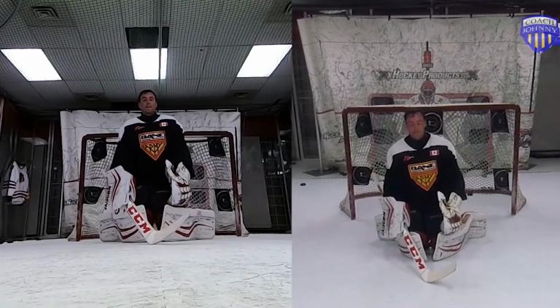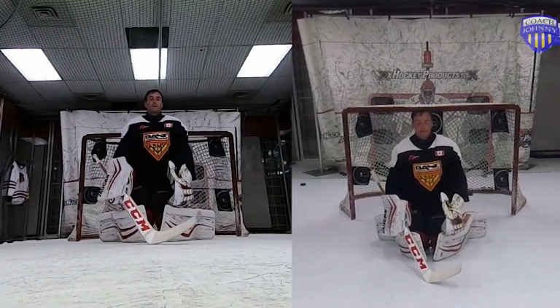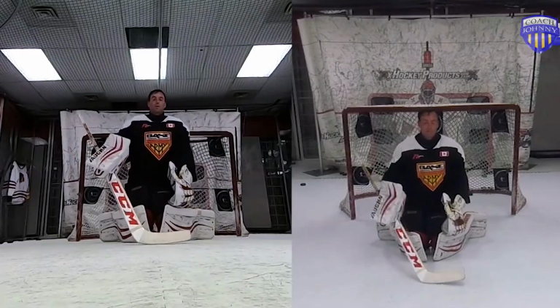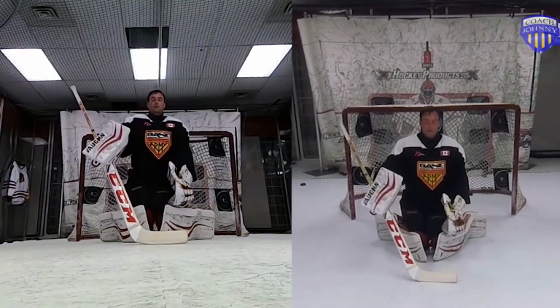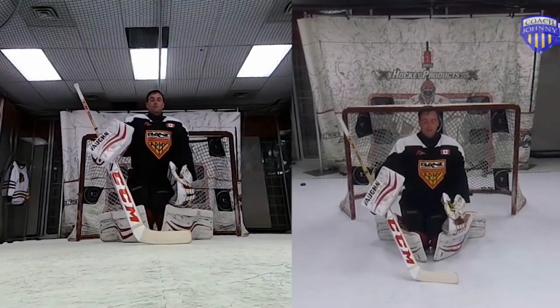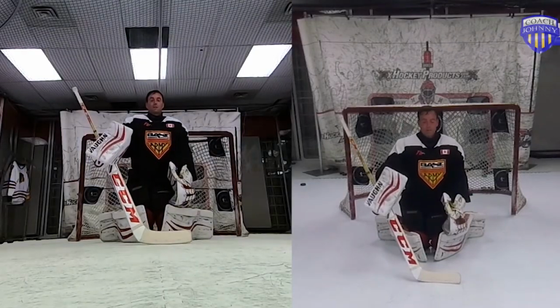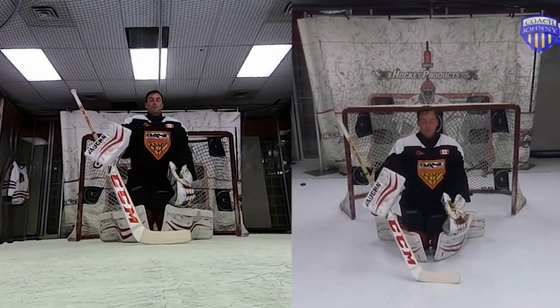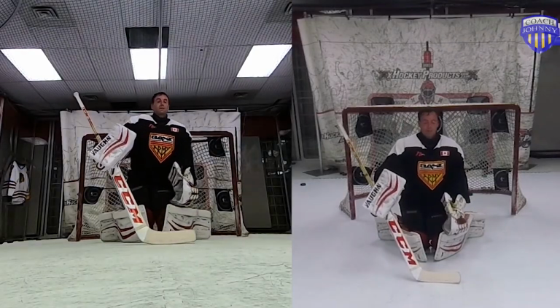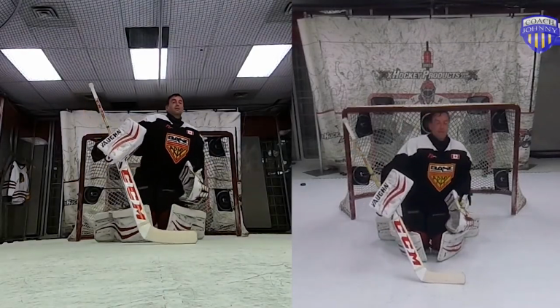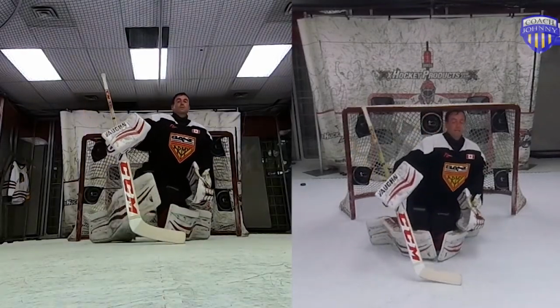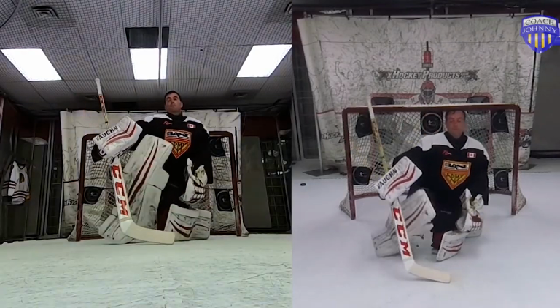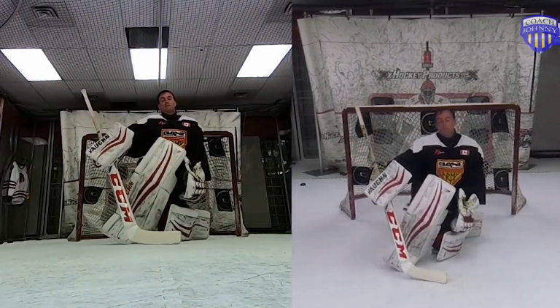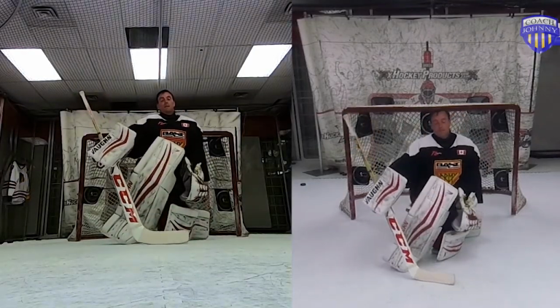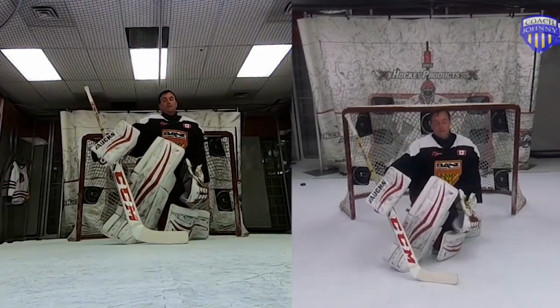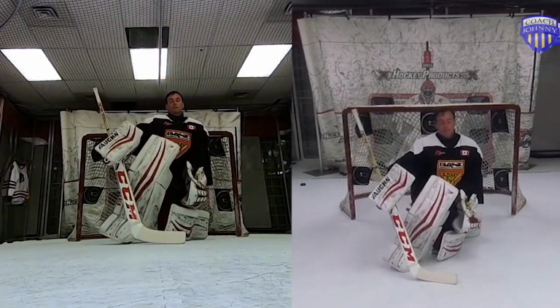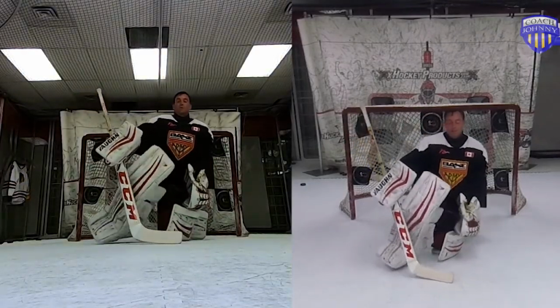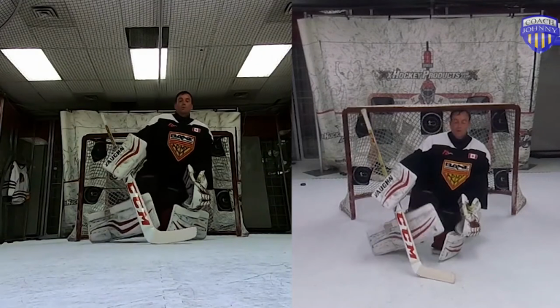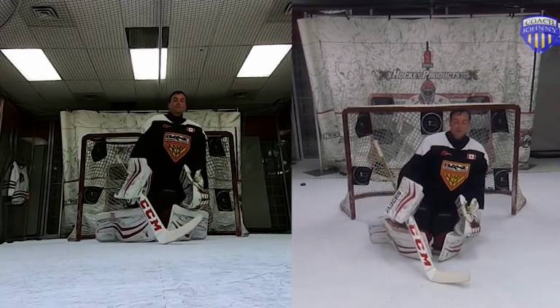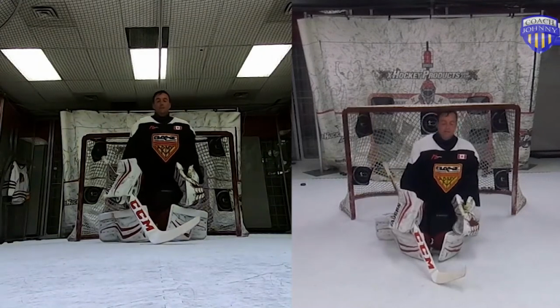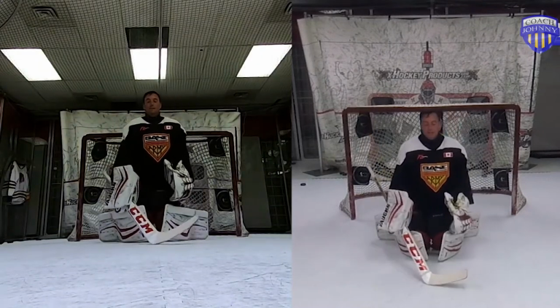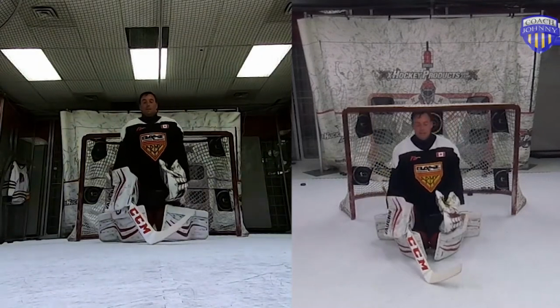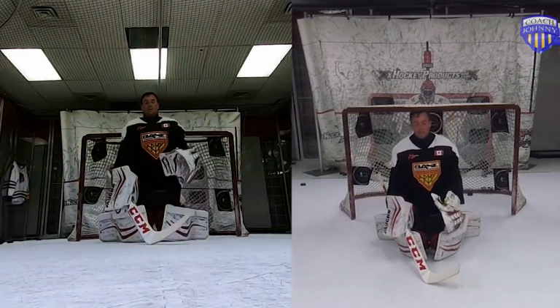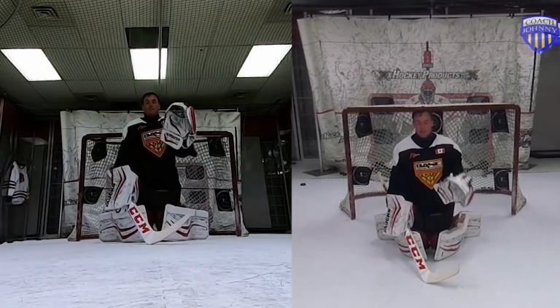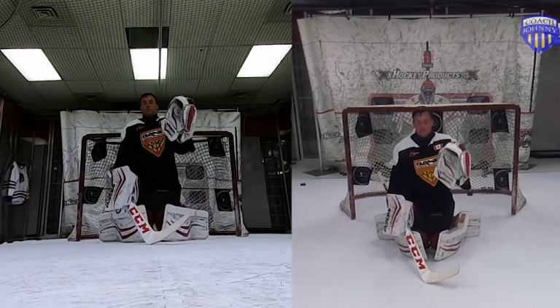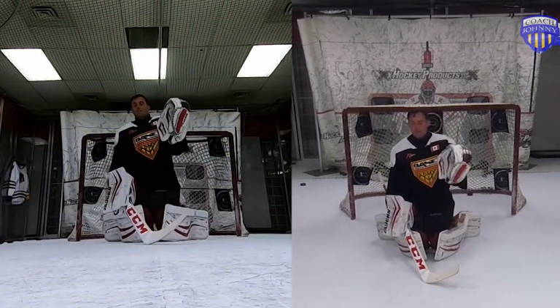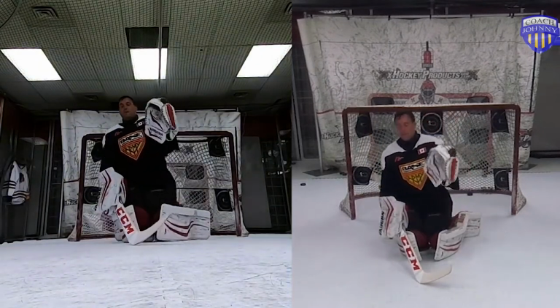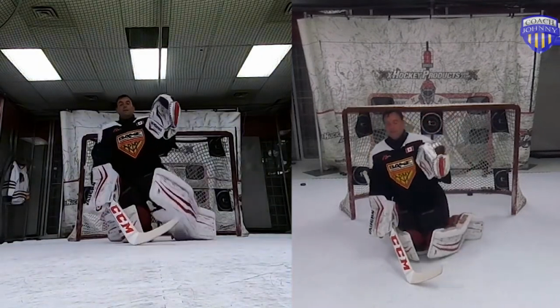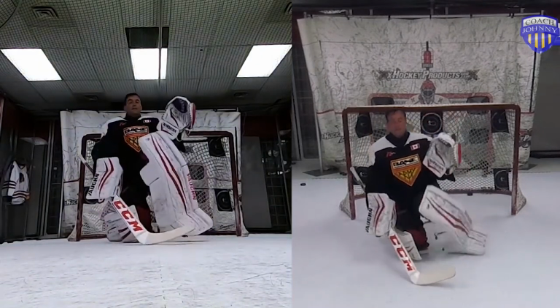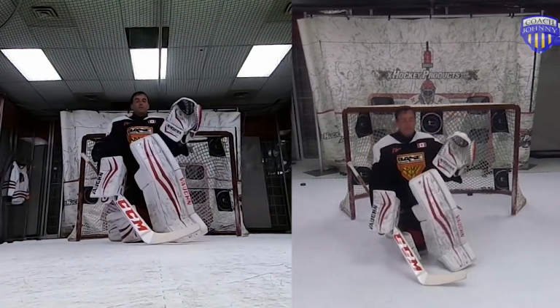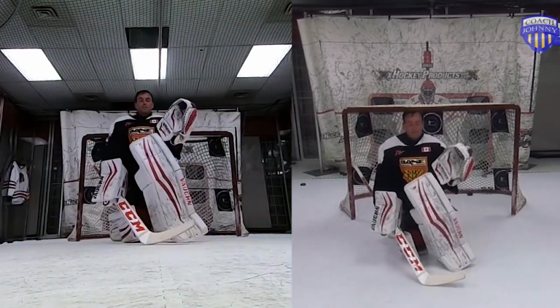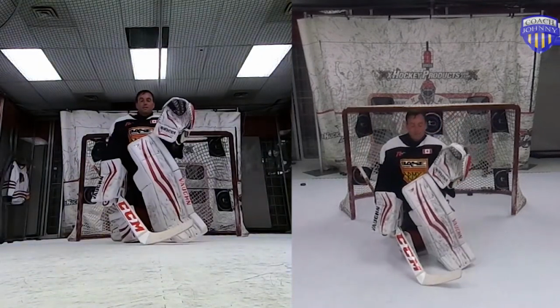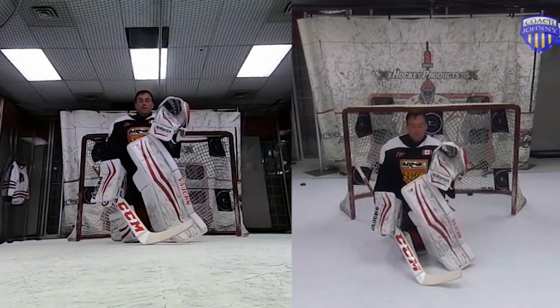On the blocker side, blocker comes out, then the leg comes up and inside. On the glove side, glove comes up, then the leg comes up and inside.